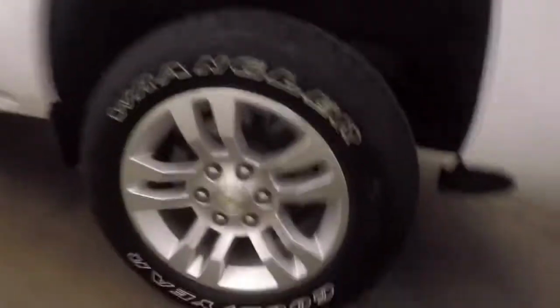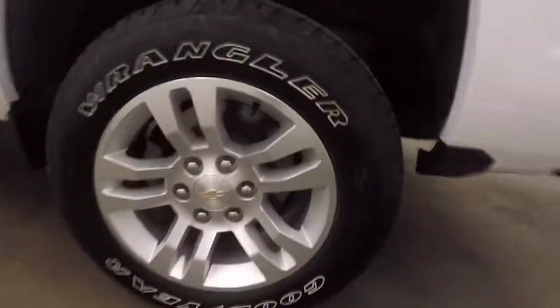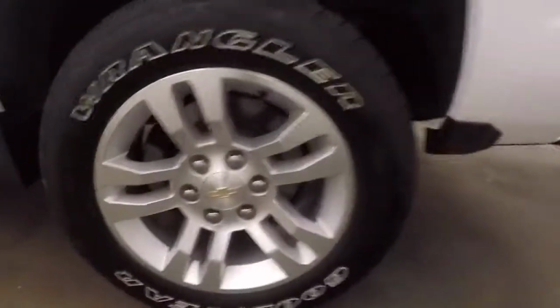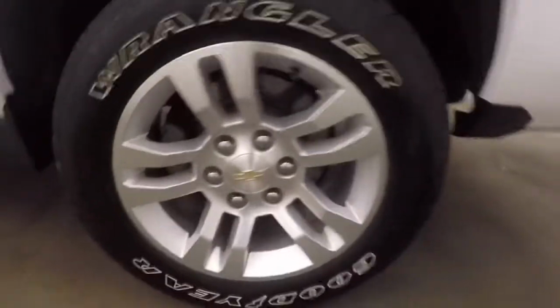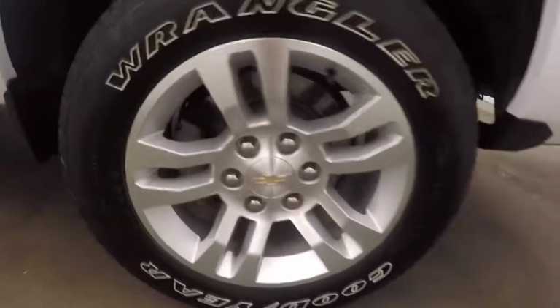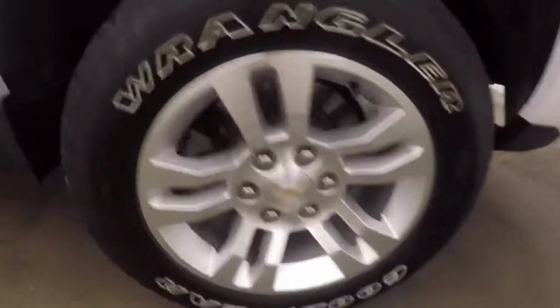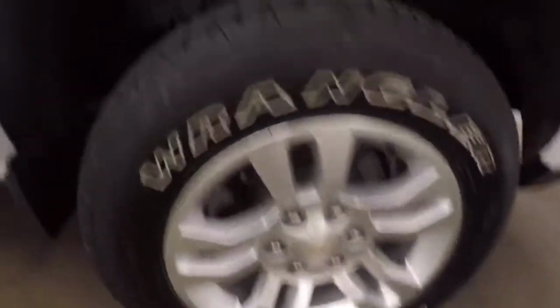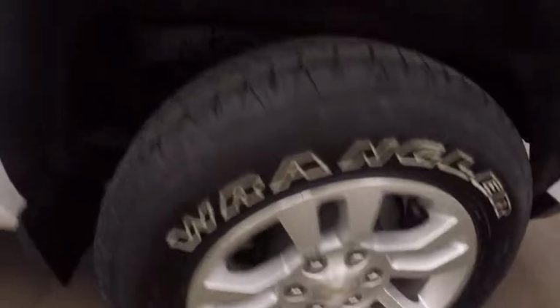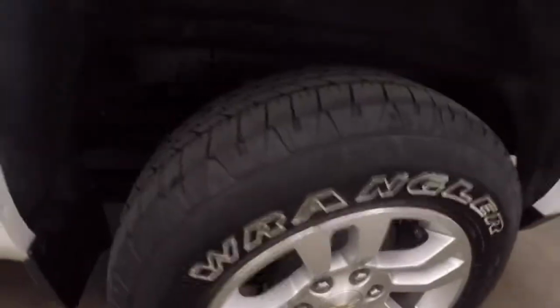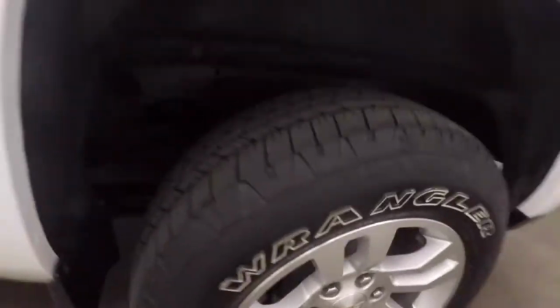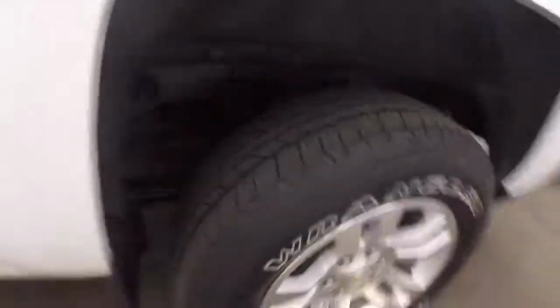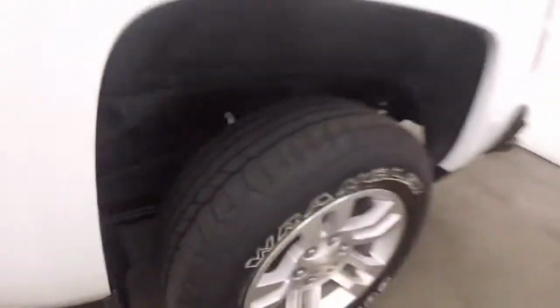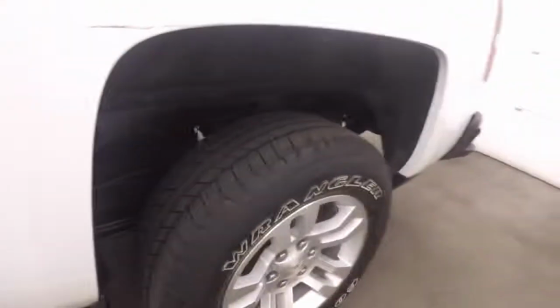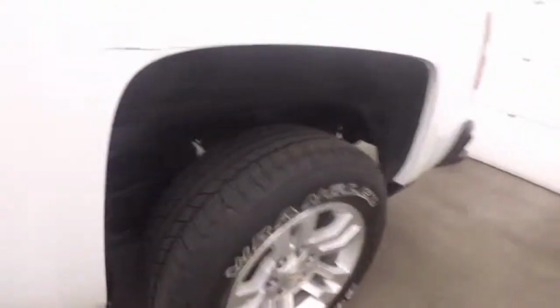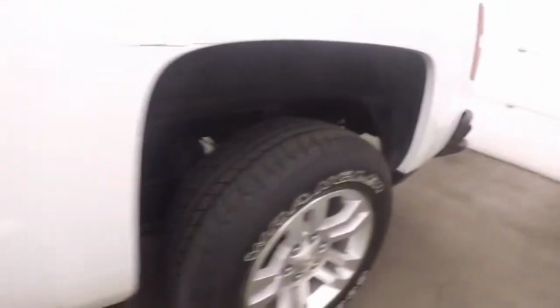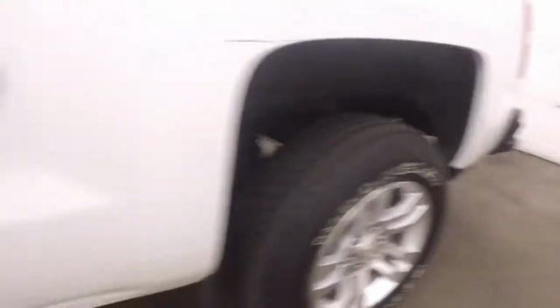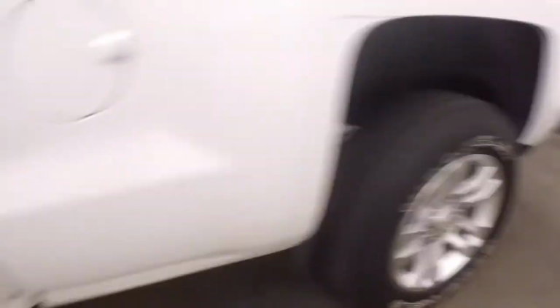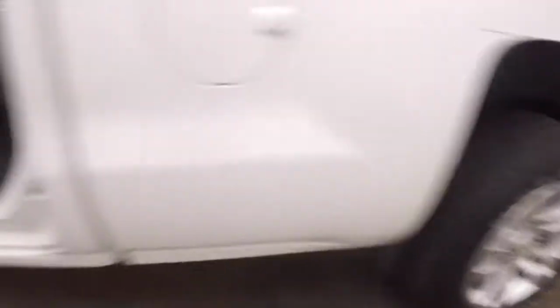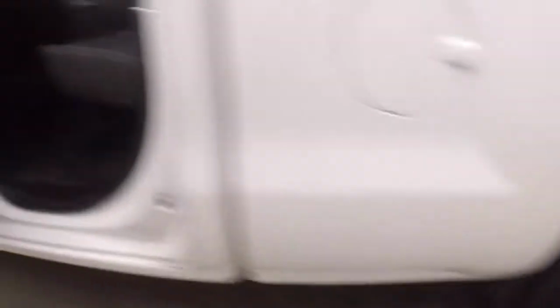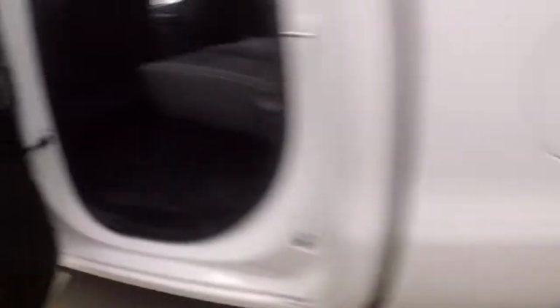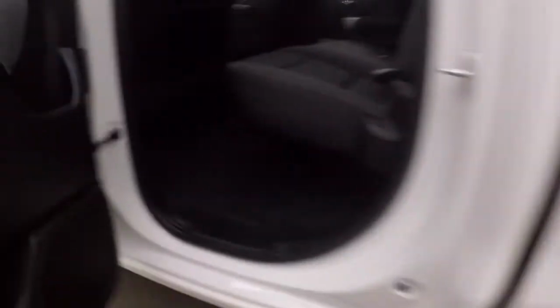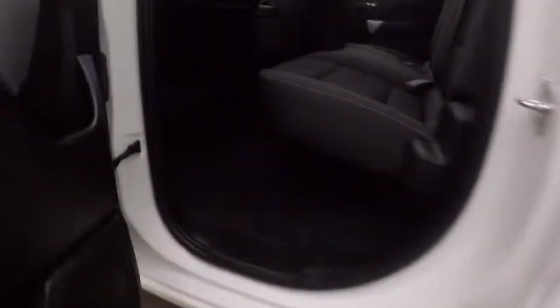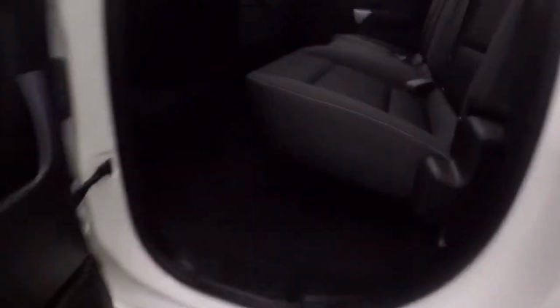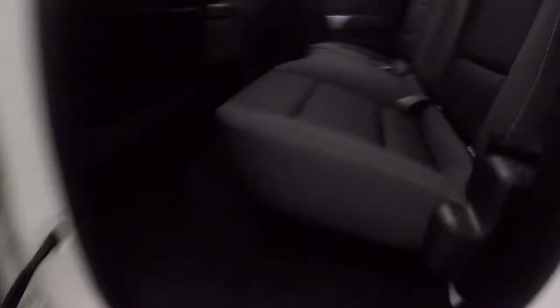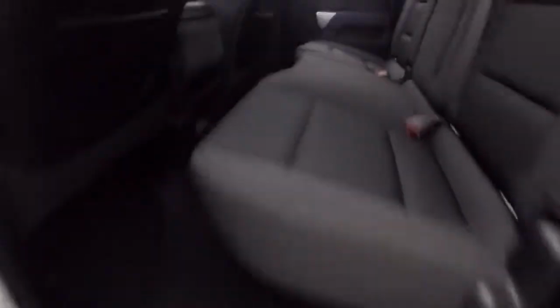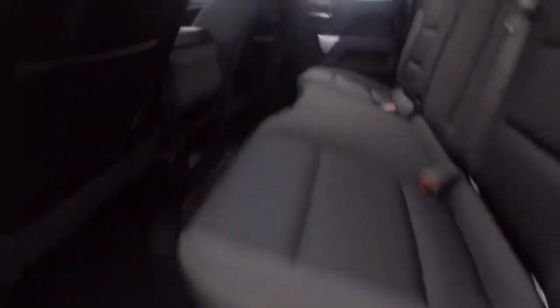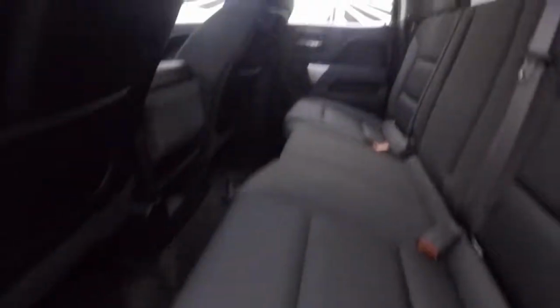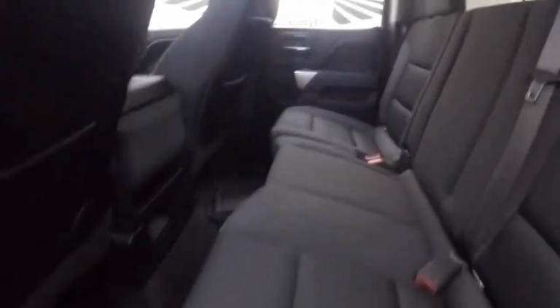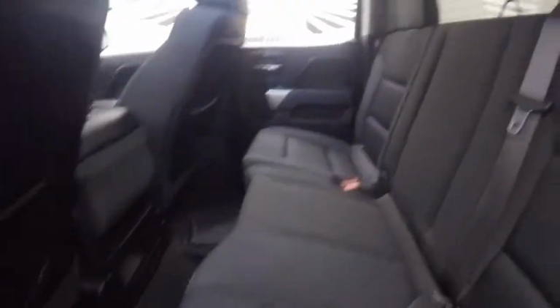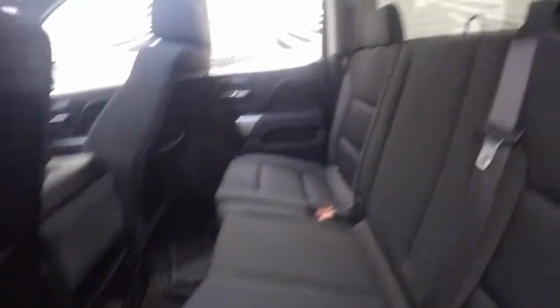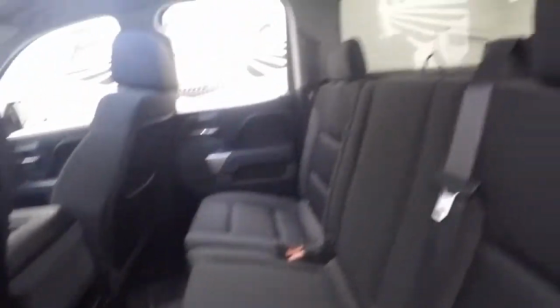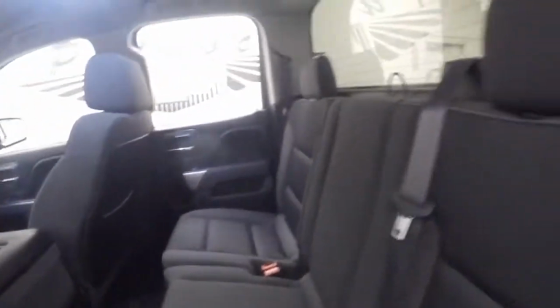Nice alloy wheels and tires. The interior is in great shape.